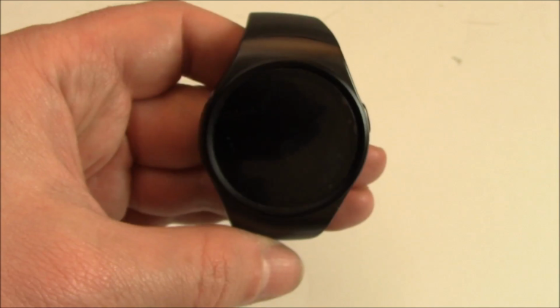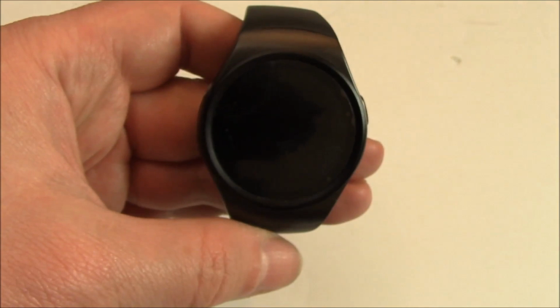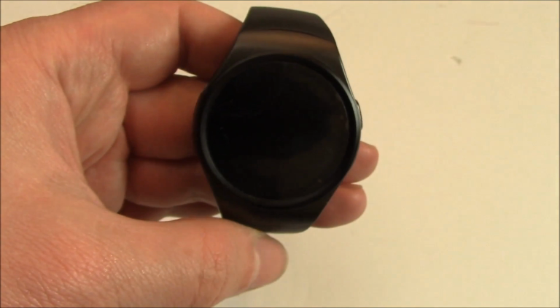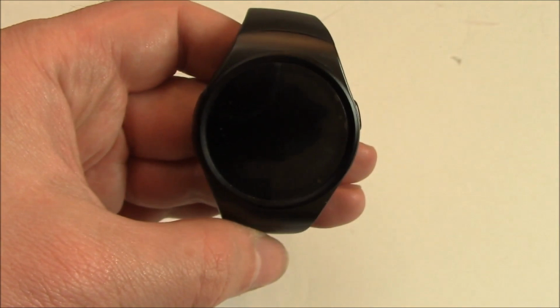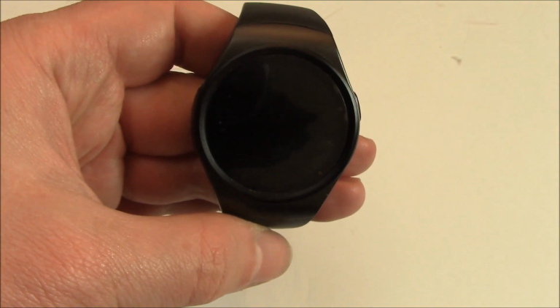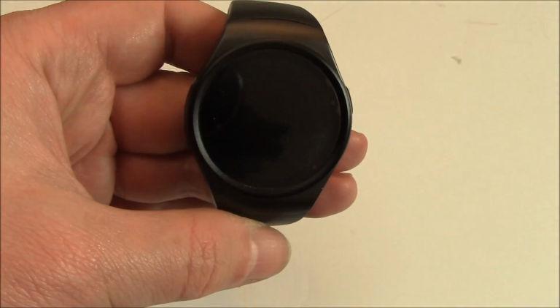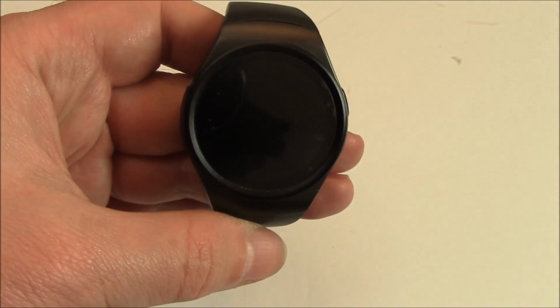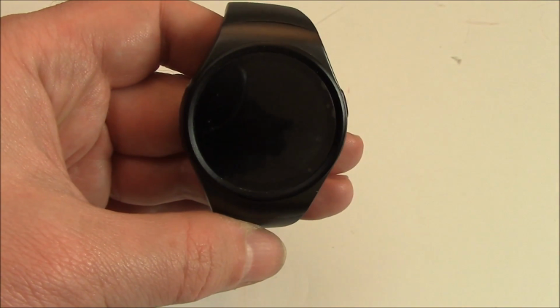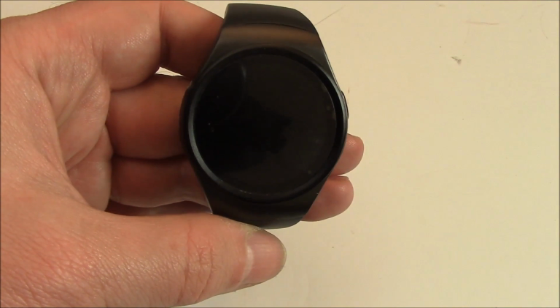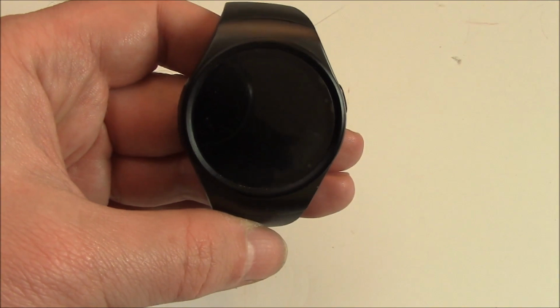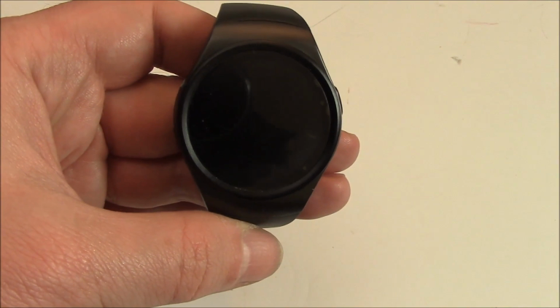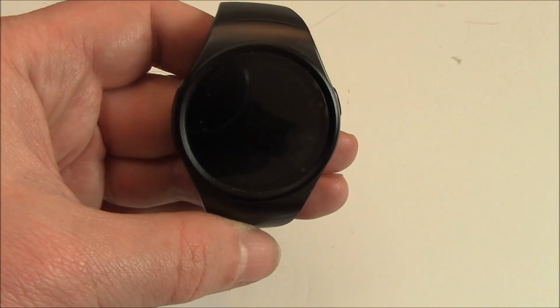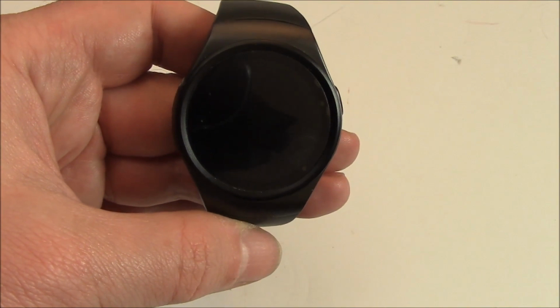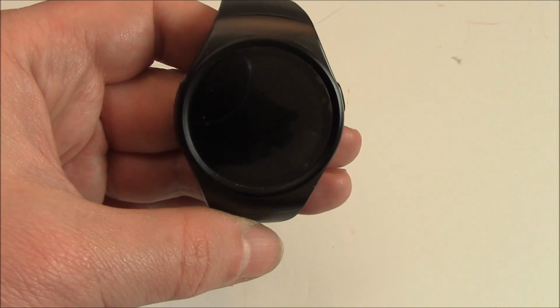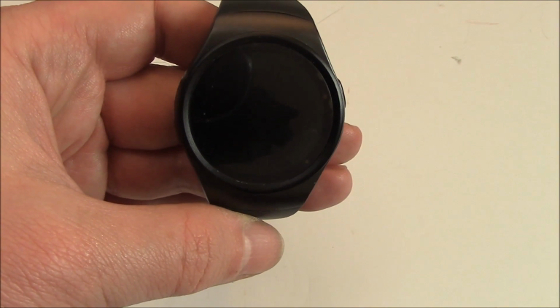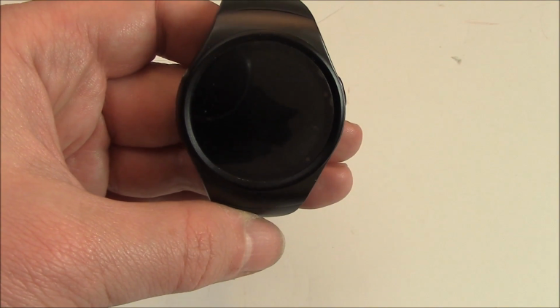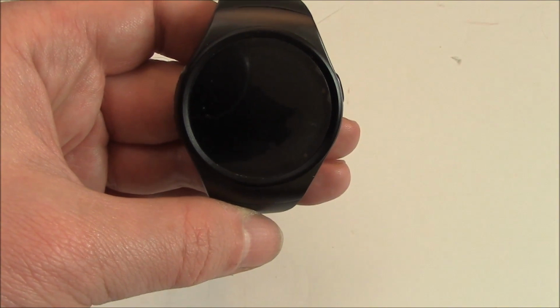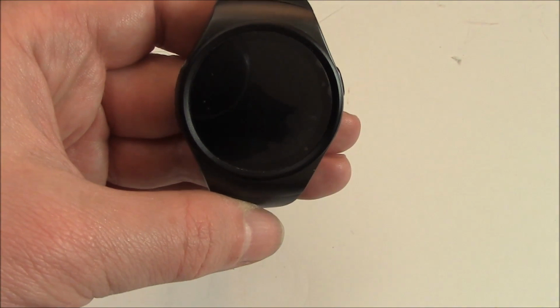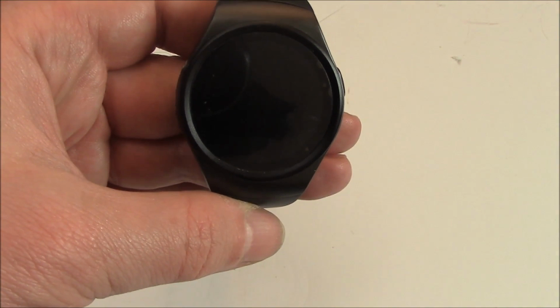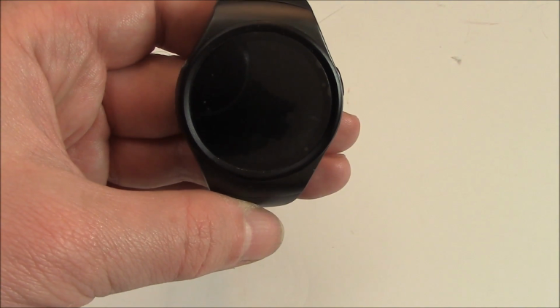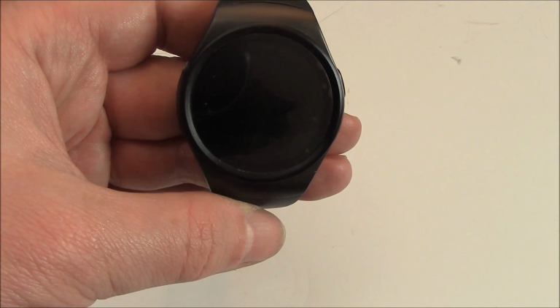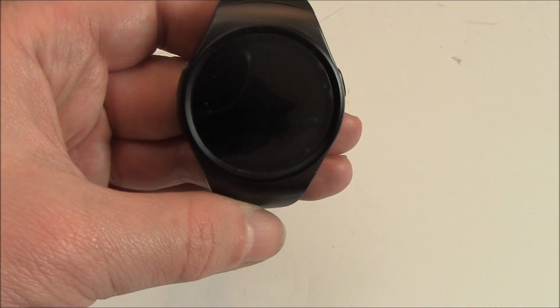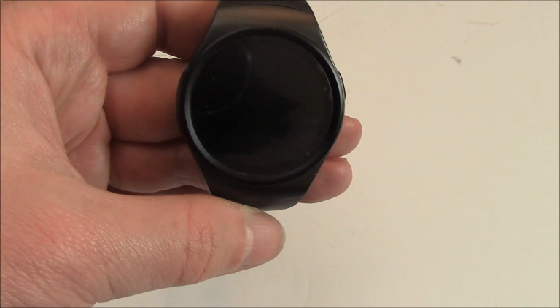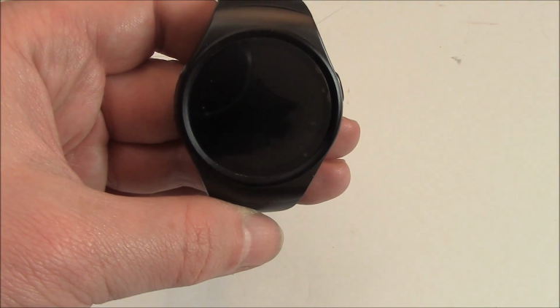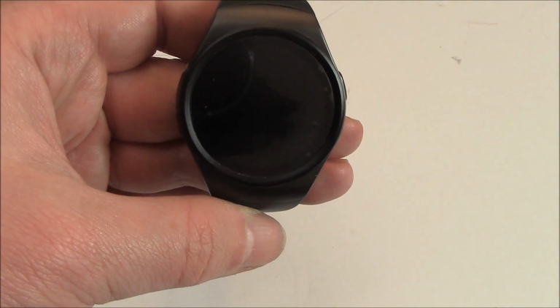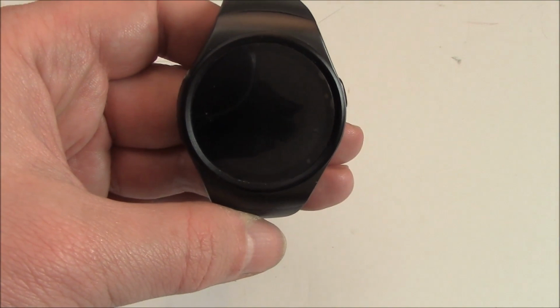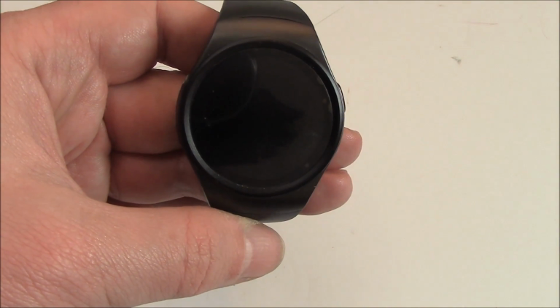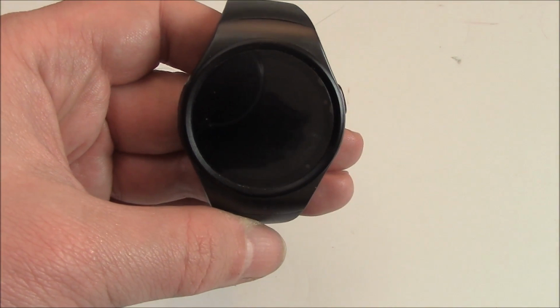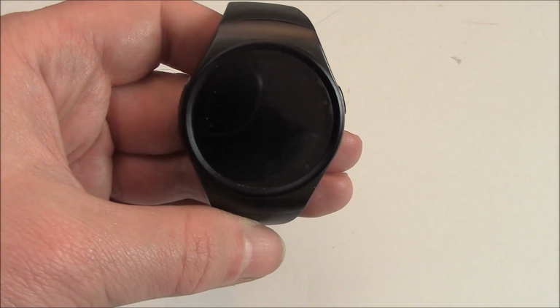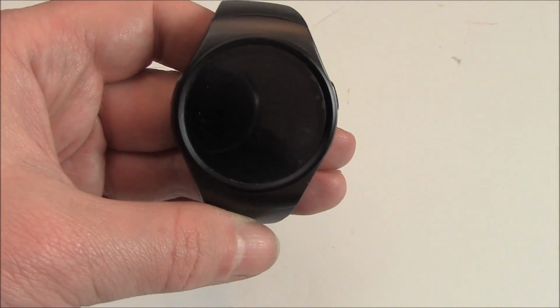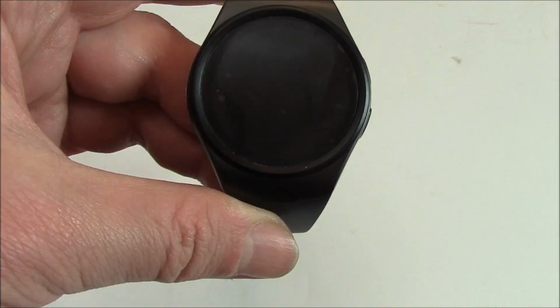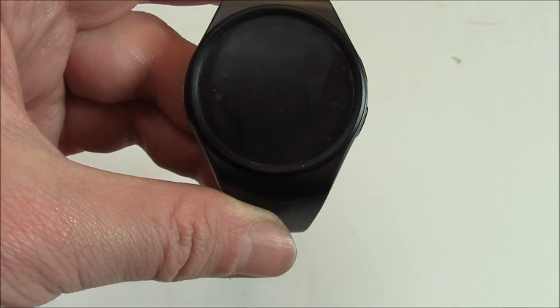In this tutorial I'm going to show you how to restore a KW18 smartwatch to factory settings.